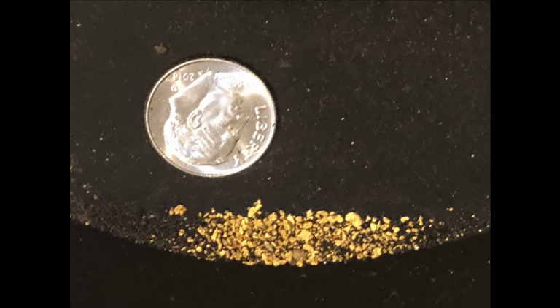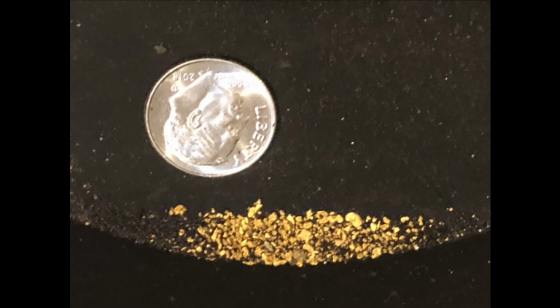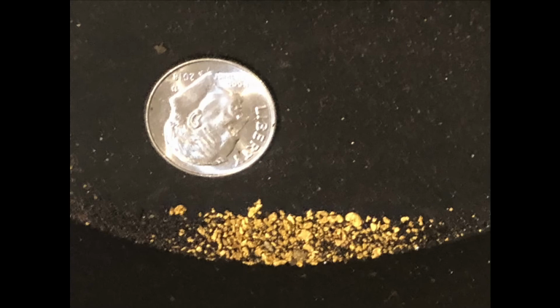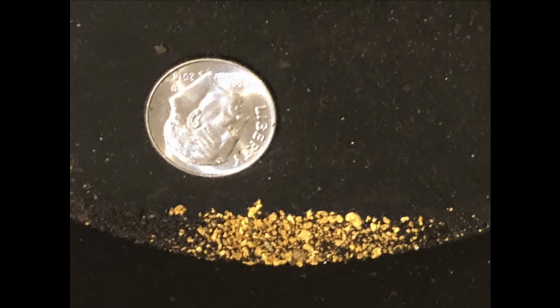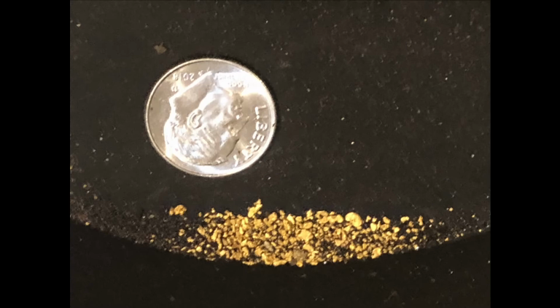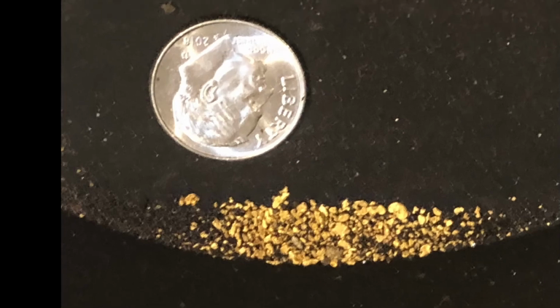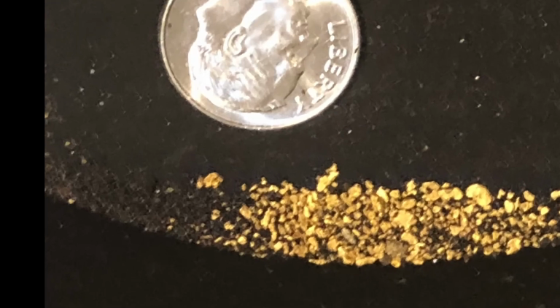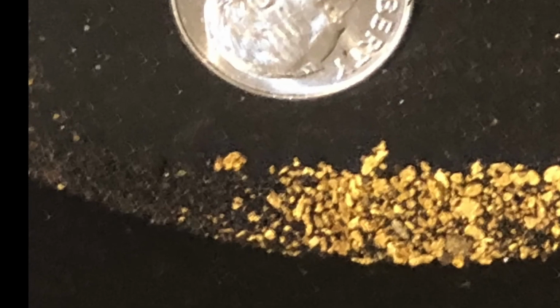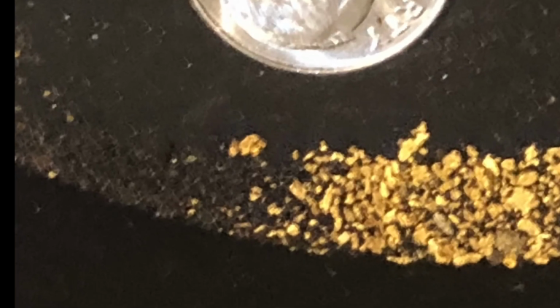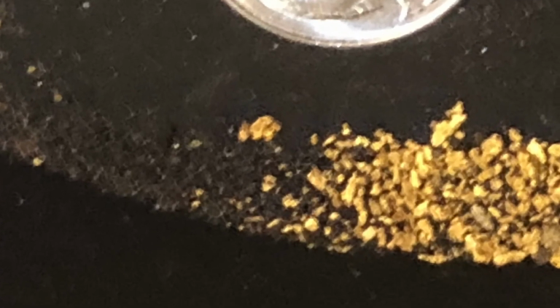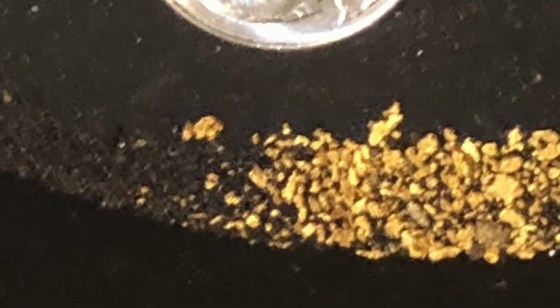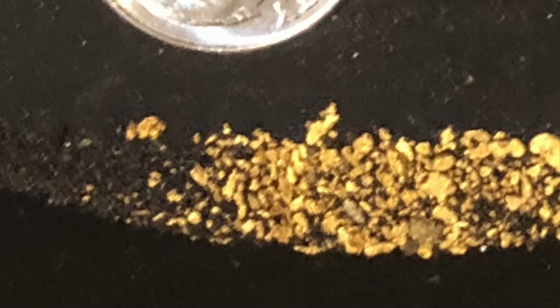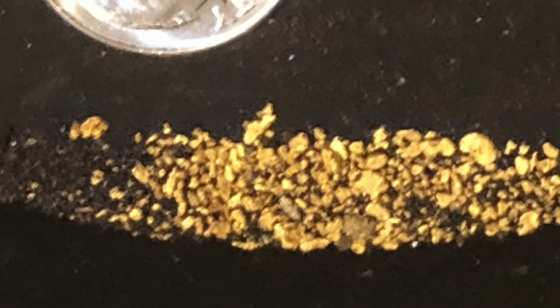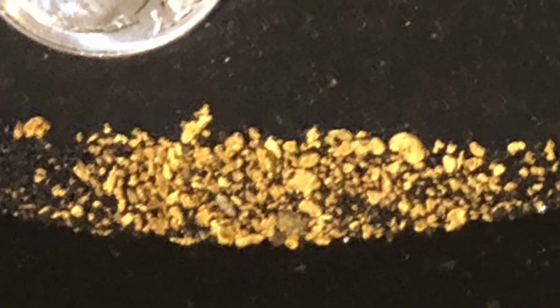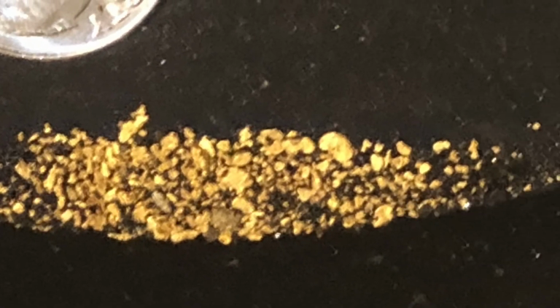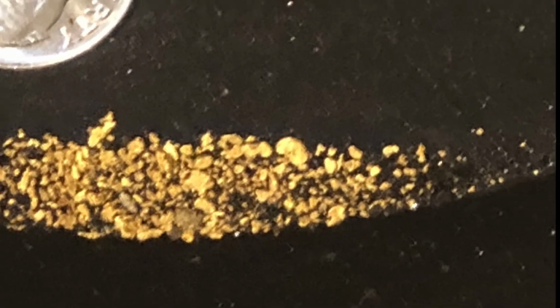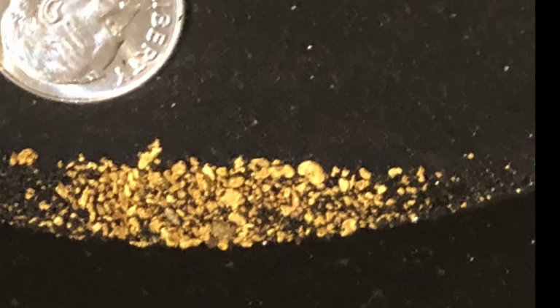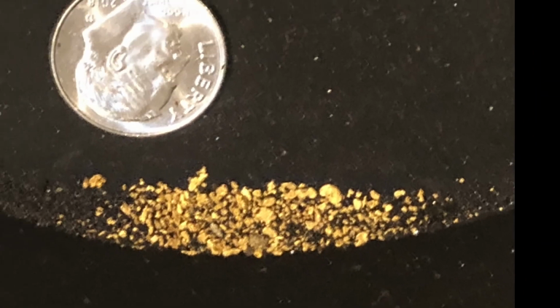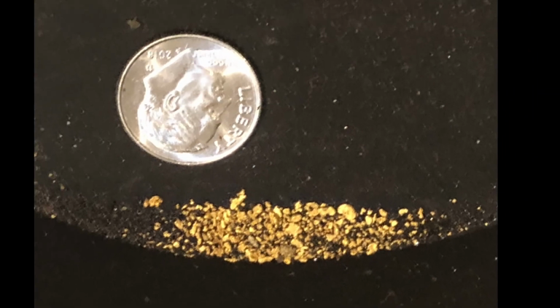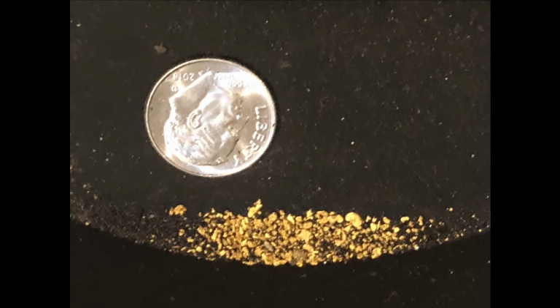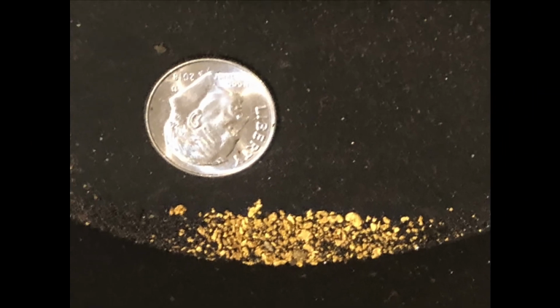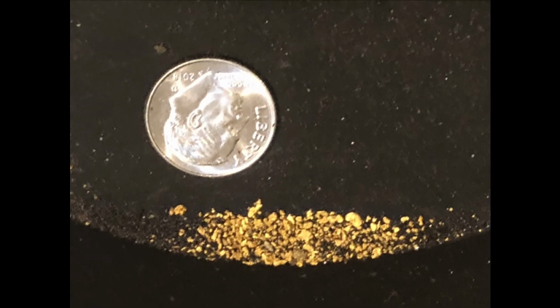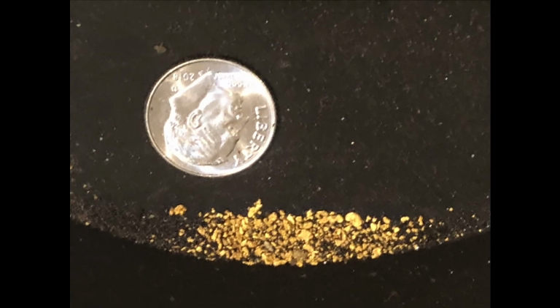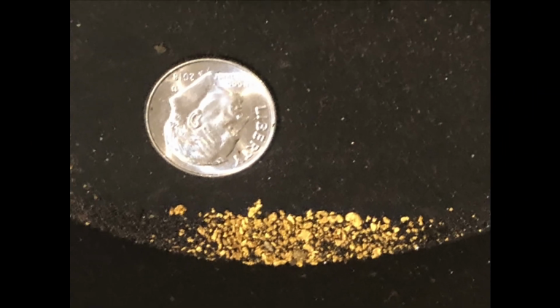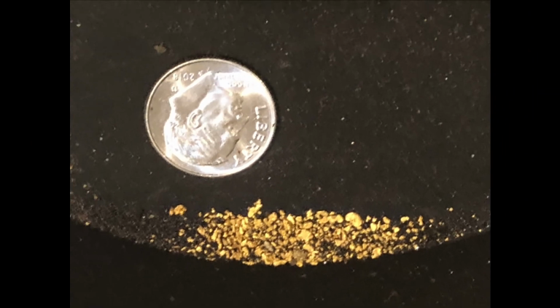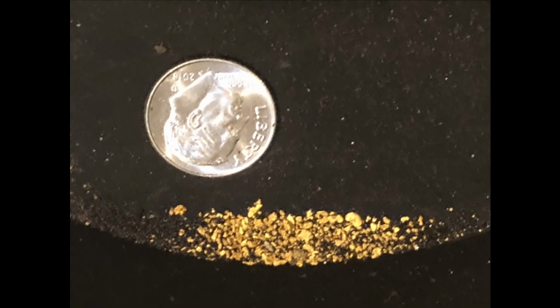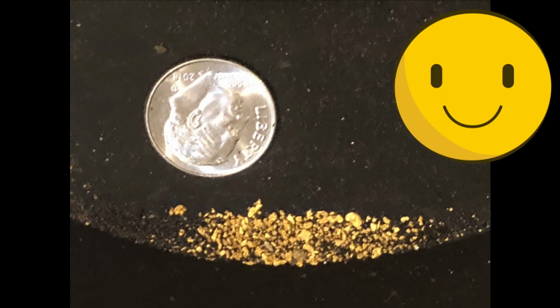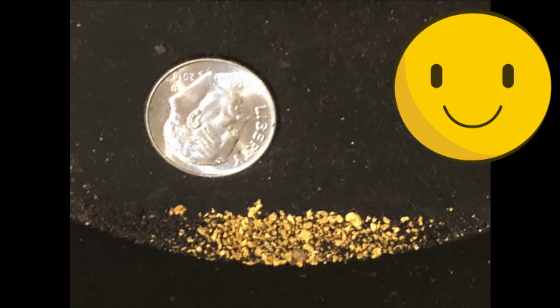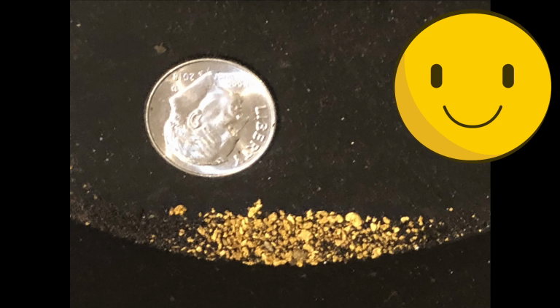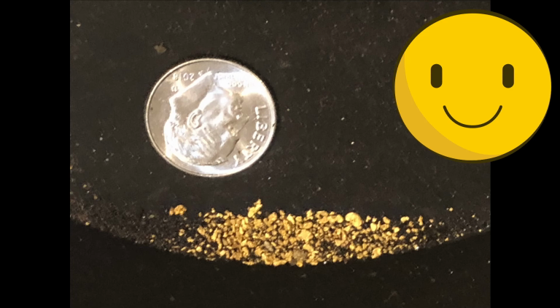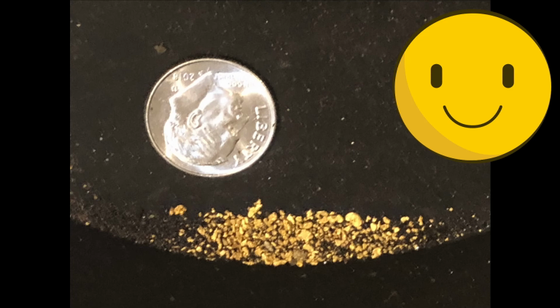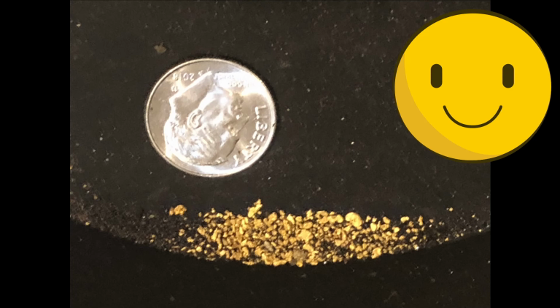All the work produced concentrates that pan heavy with gold. Look at it shine, look at it glitter, and give a golden smile.